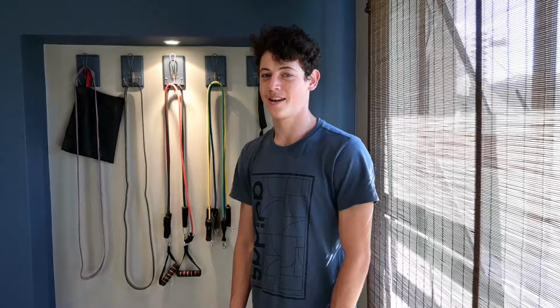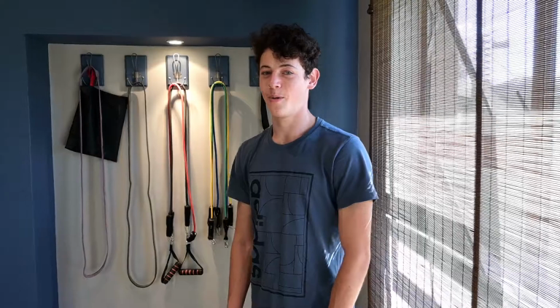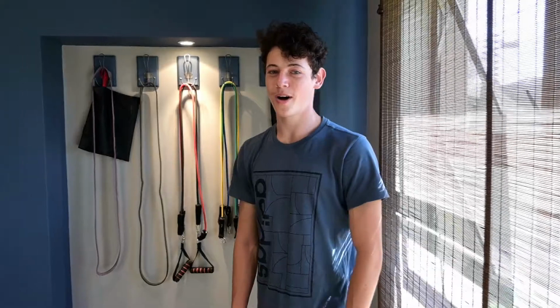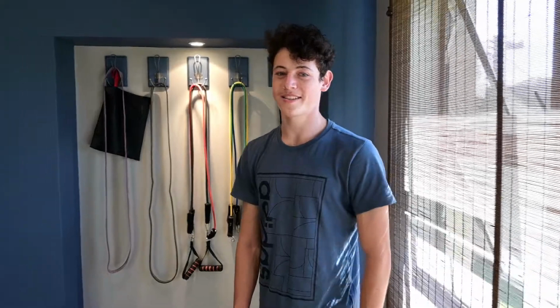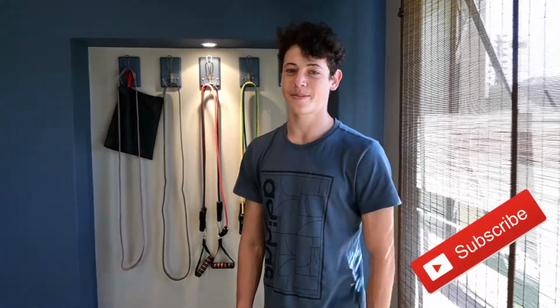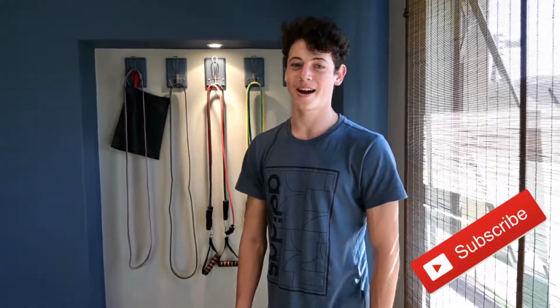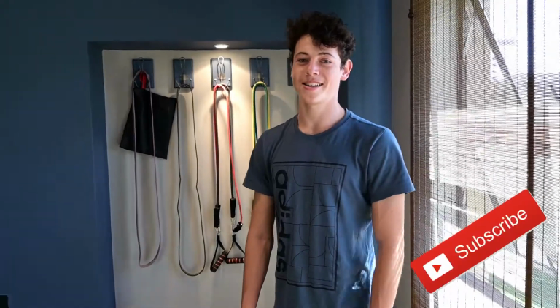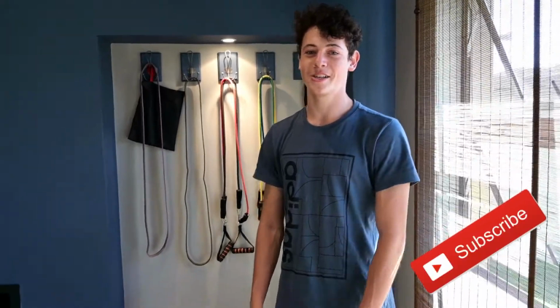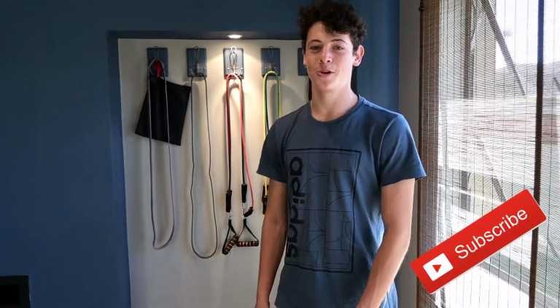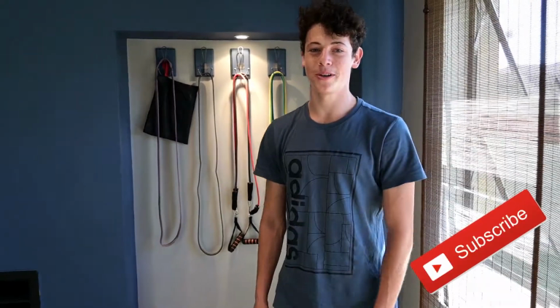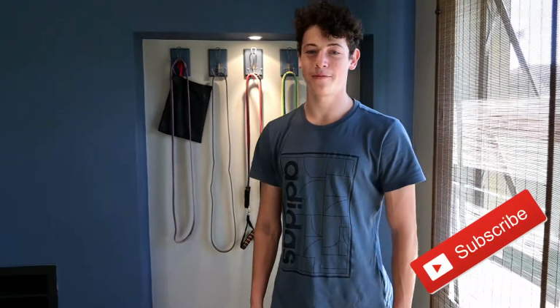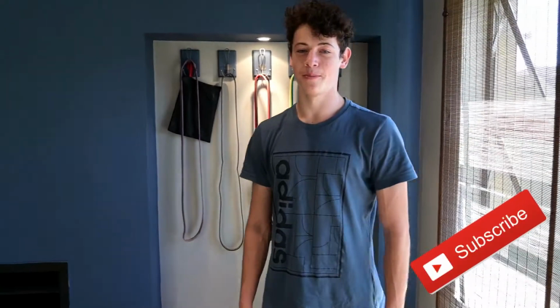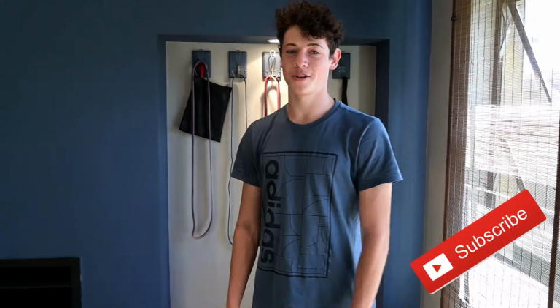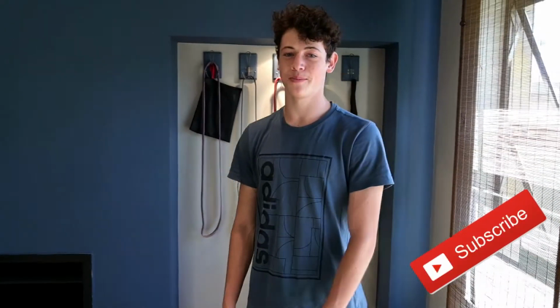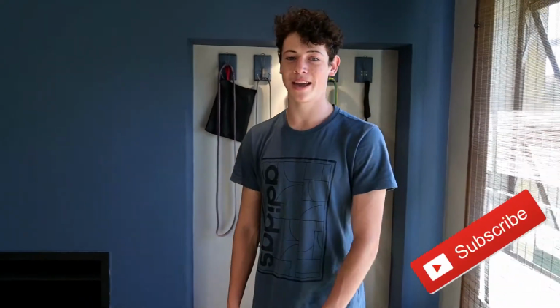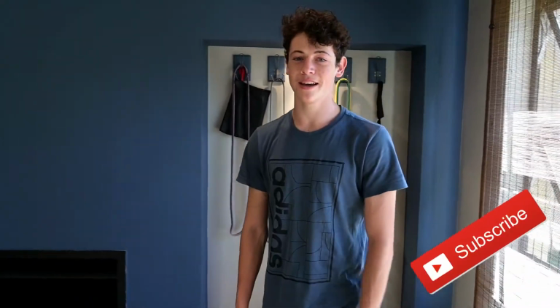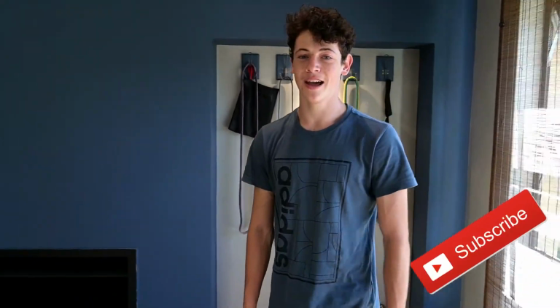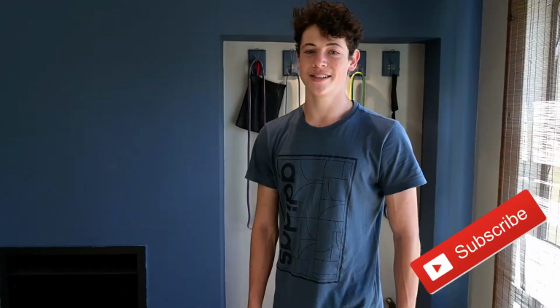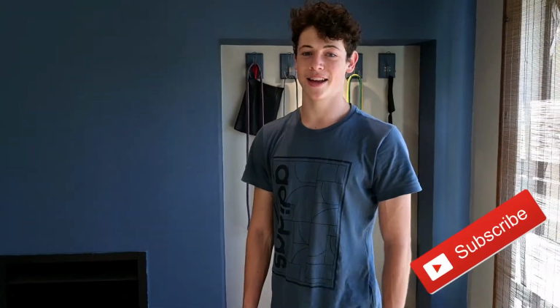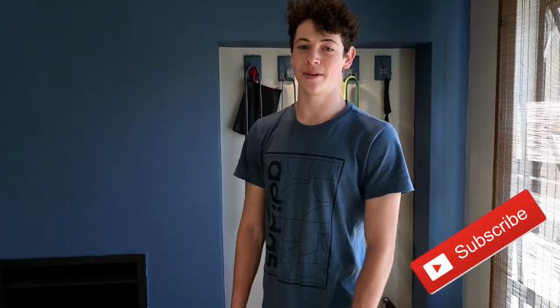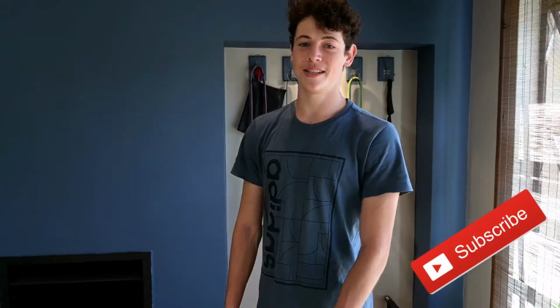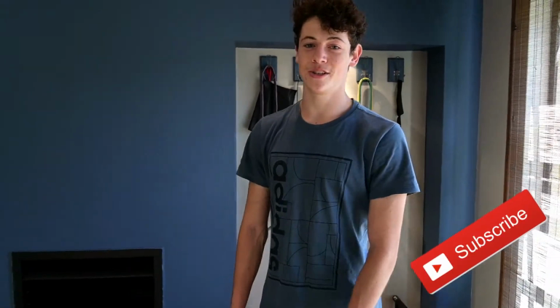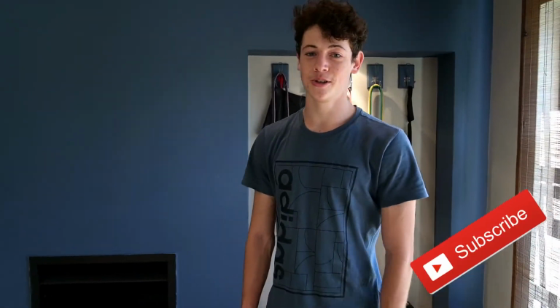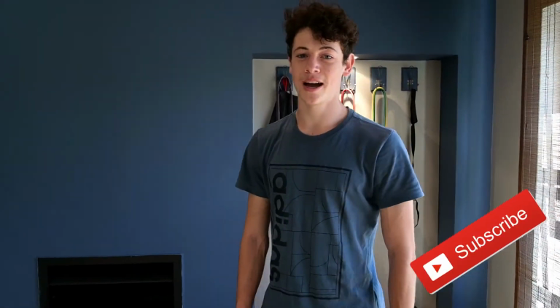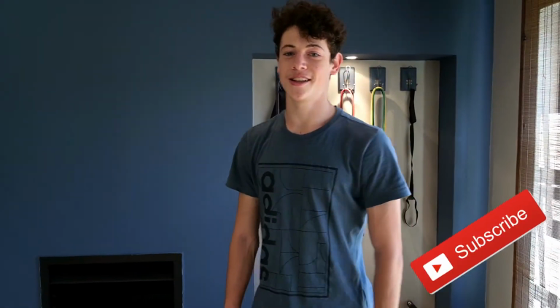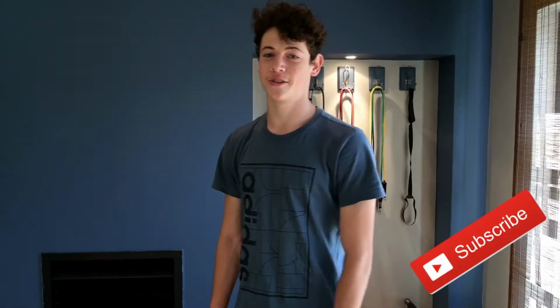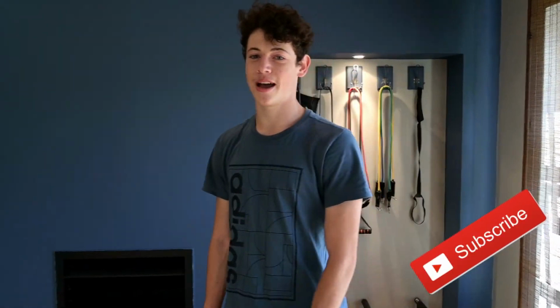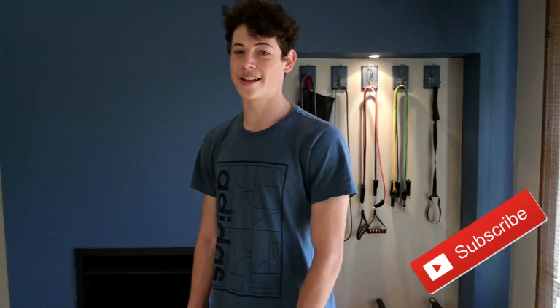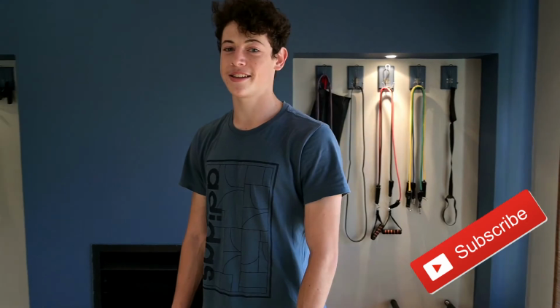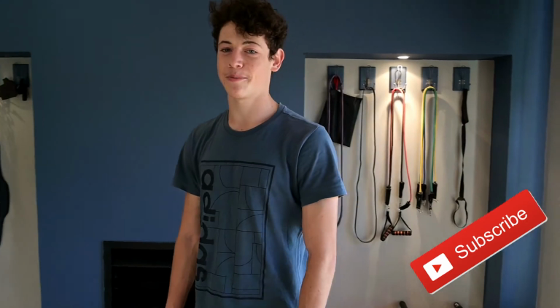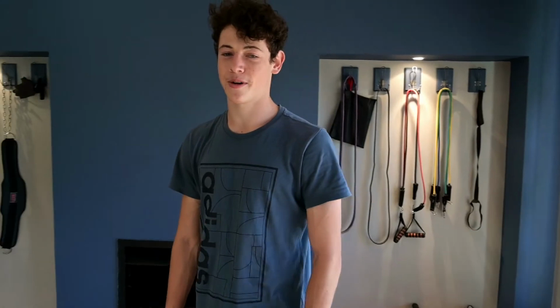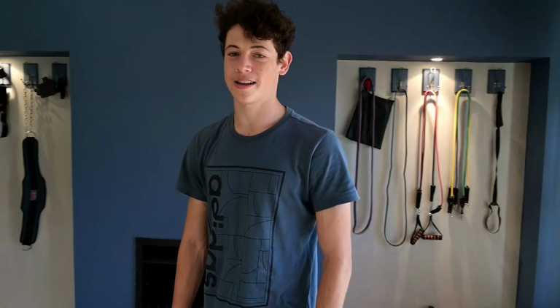What's up guys? Jordan here from Martial Mania. Today I'm going to teach you how to do a handstand press.